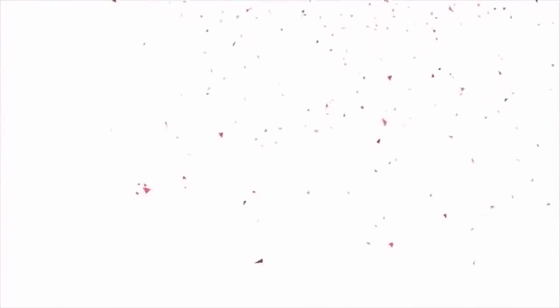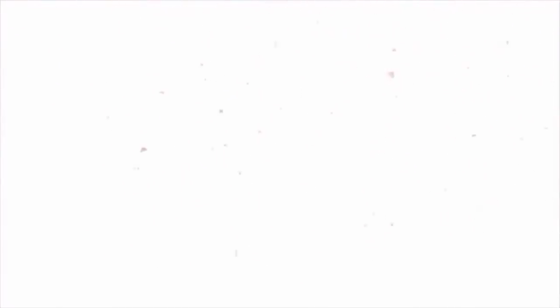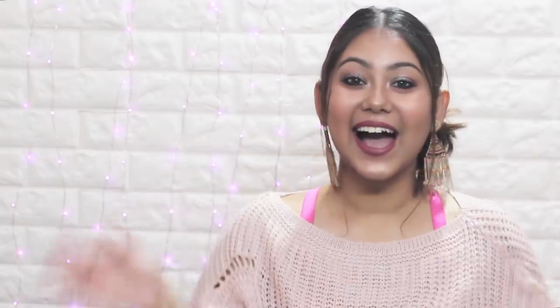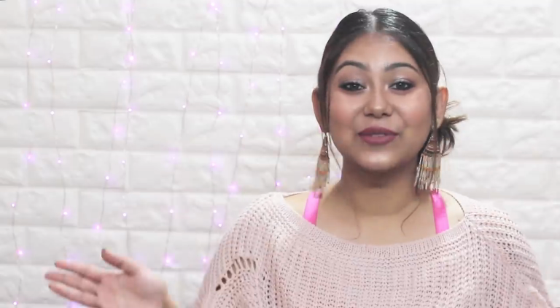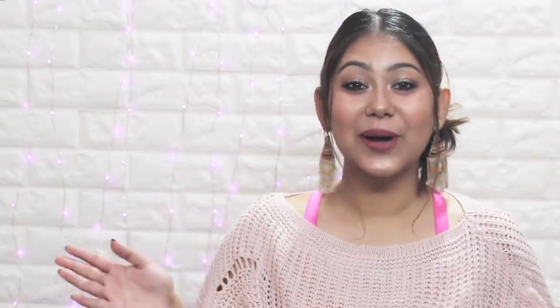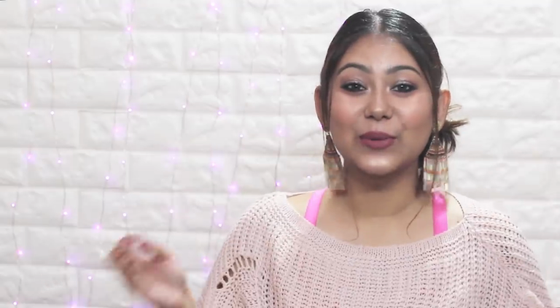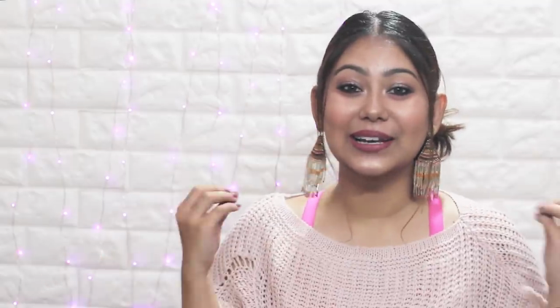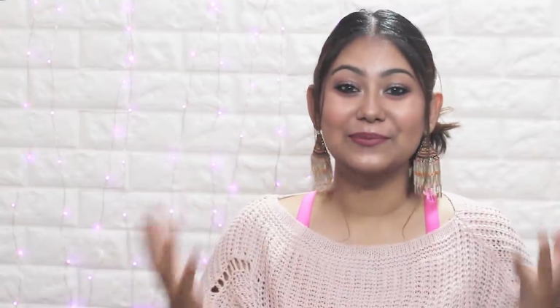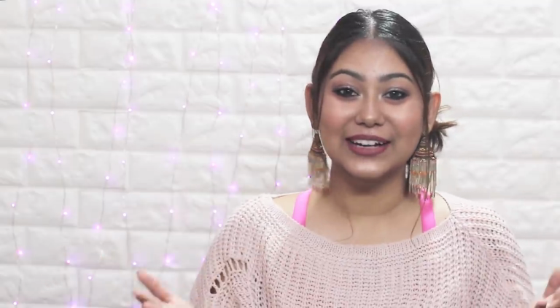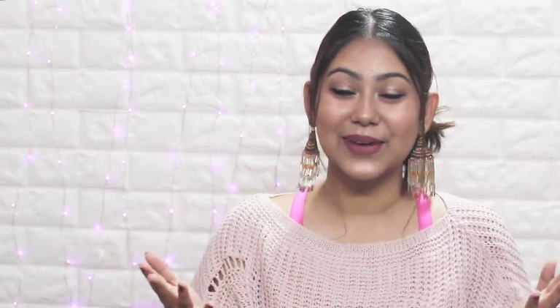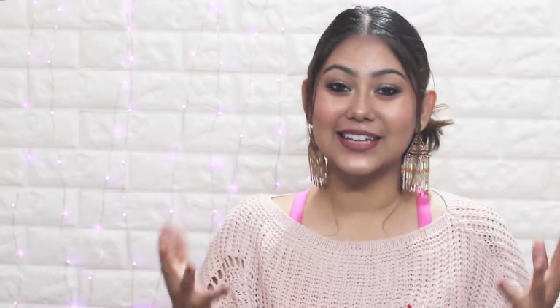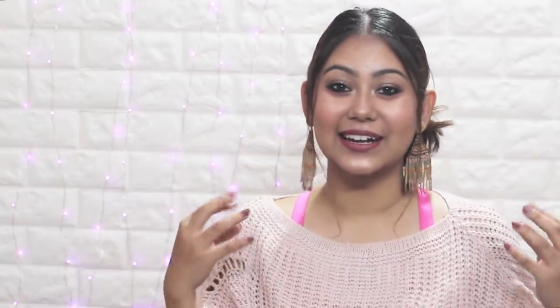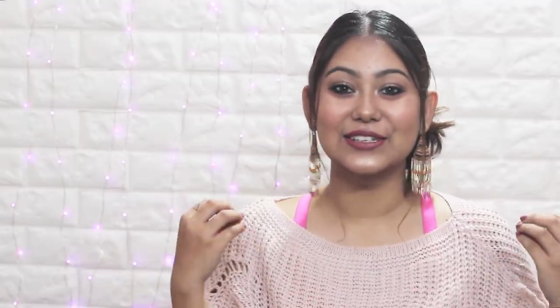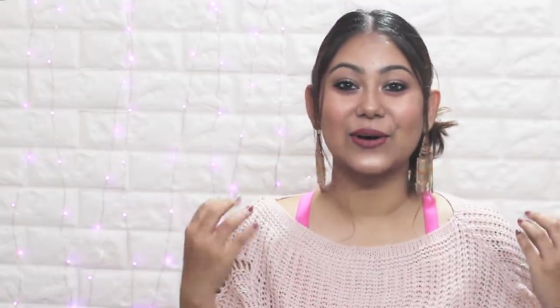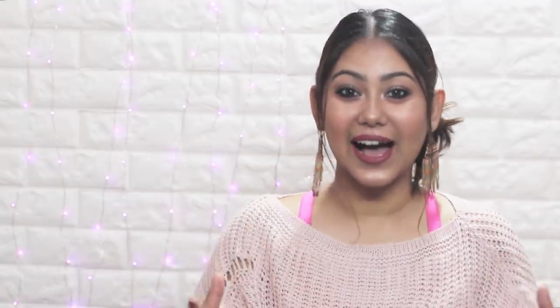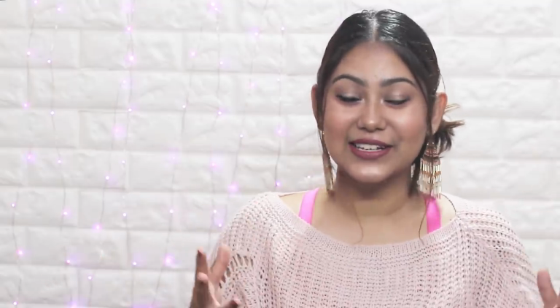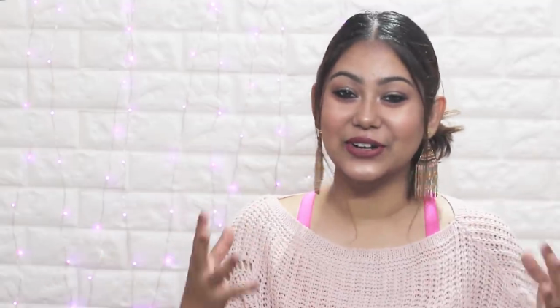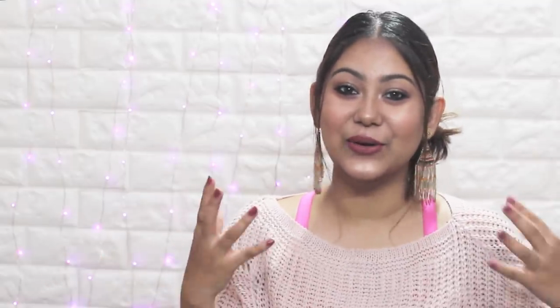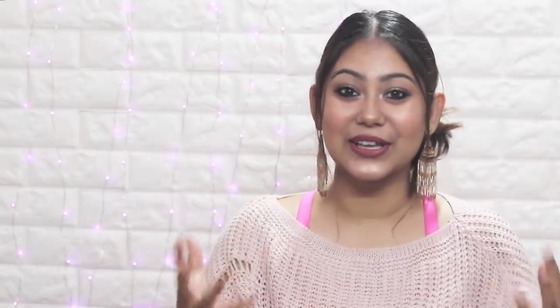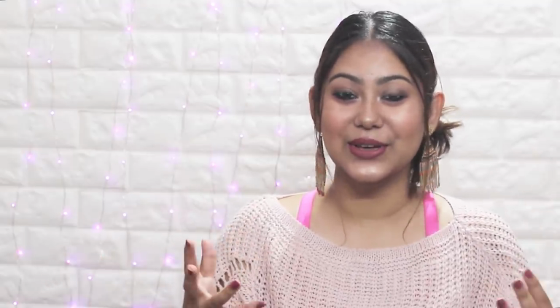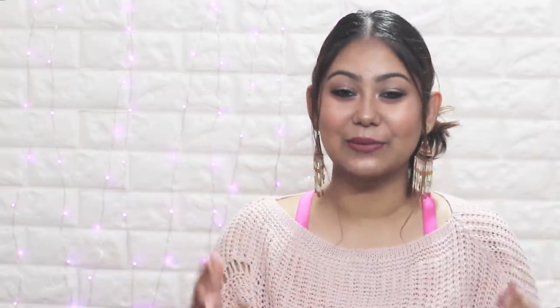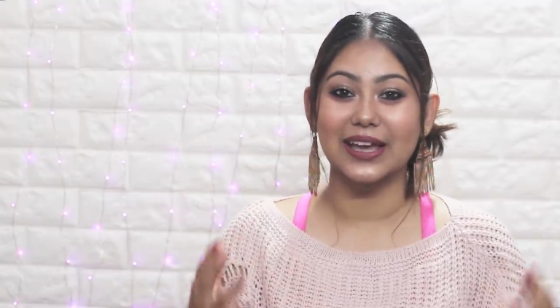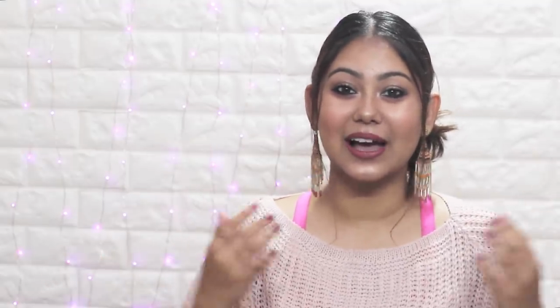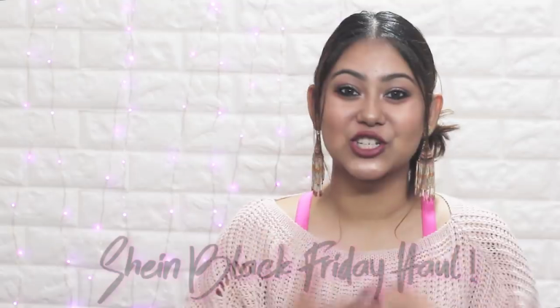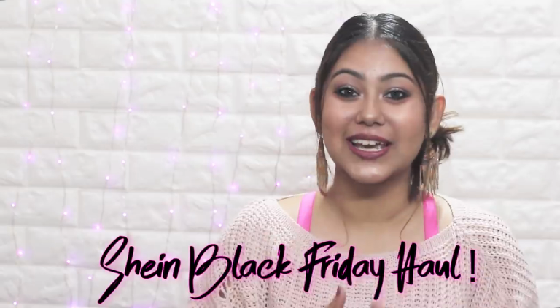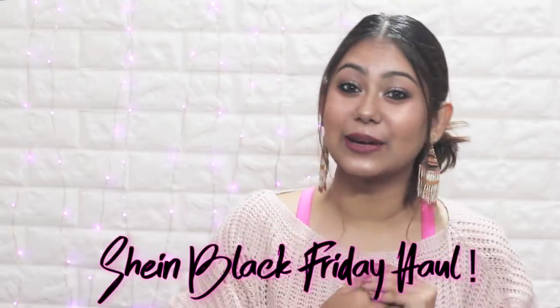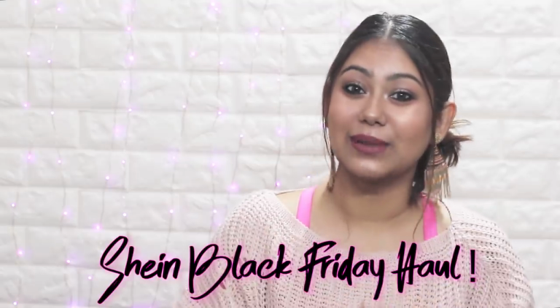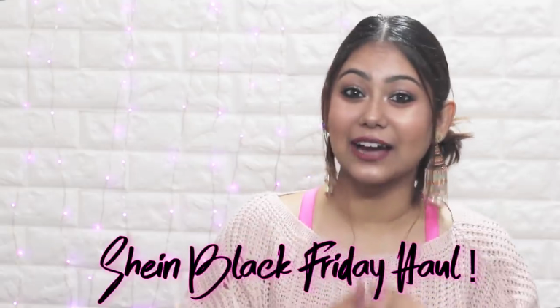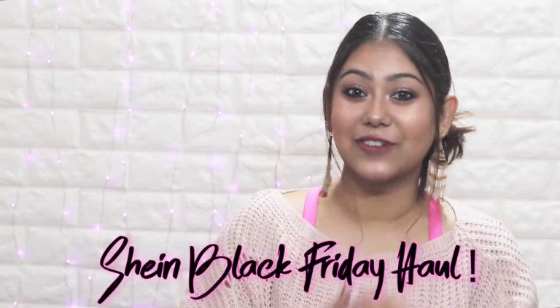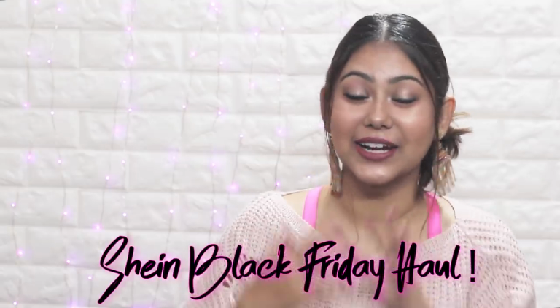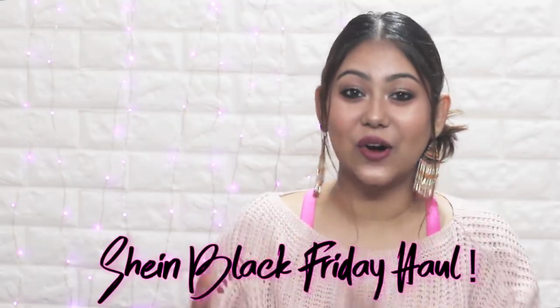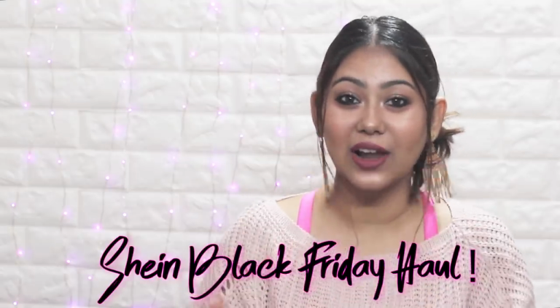Hi everyone, welcome back to my channel. Today's video is going to be a Shein Black Friday Haul.